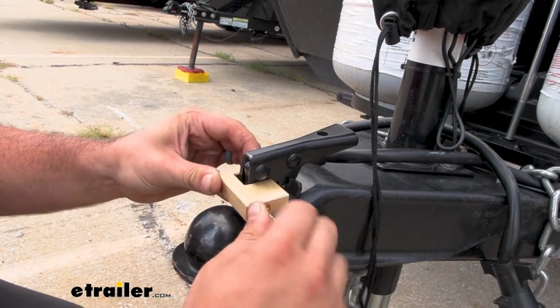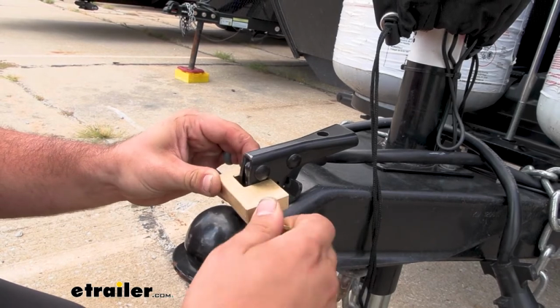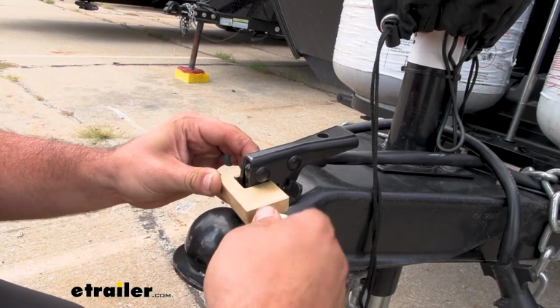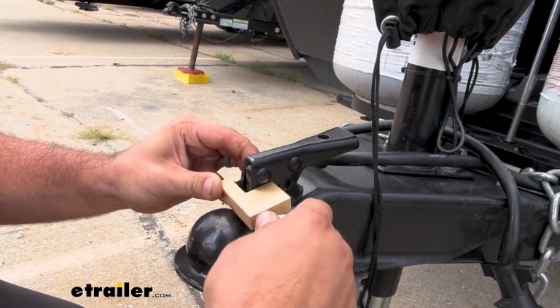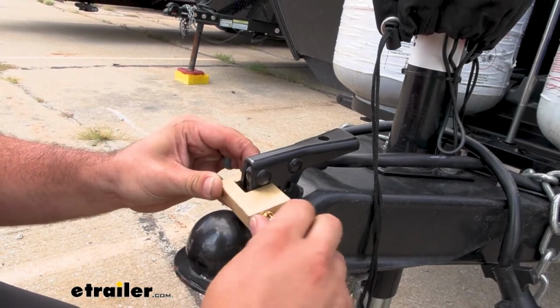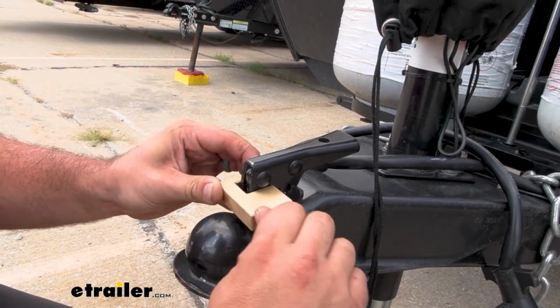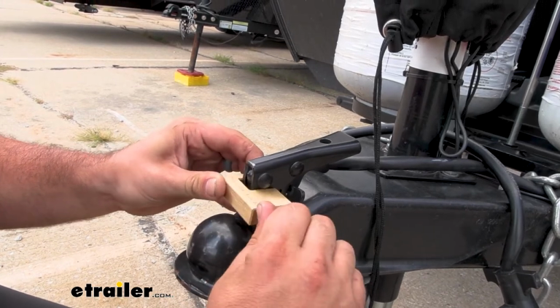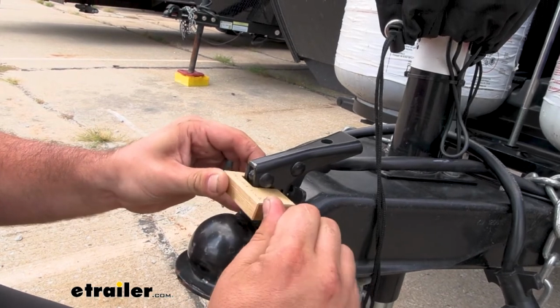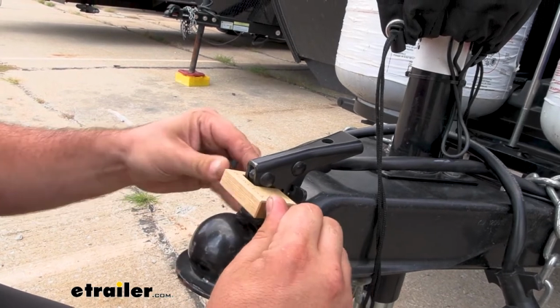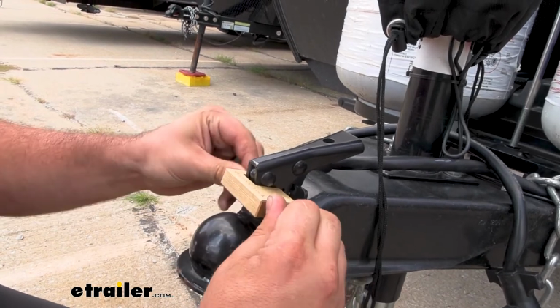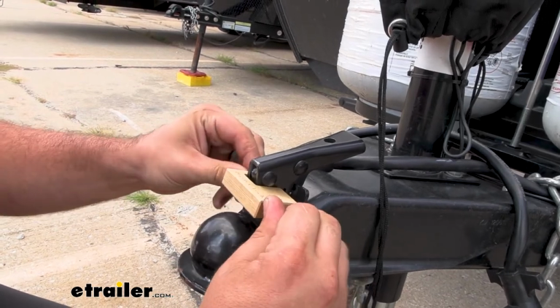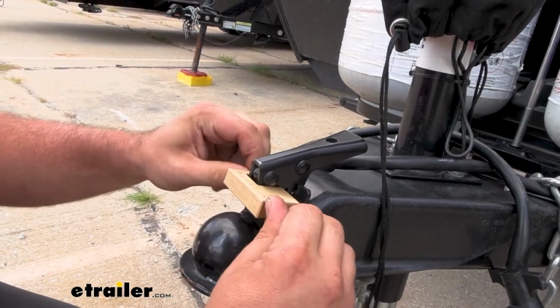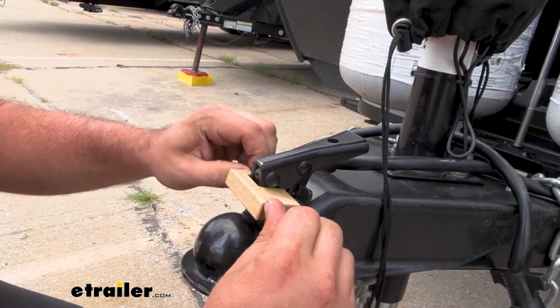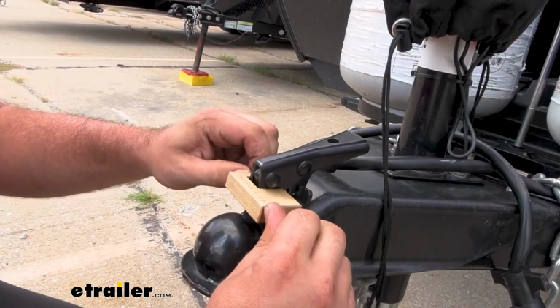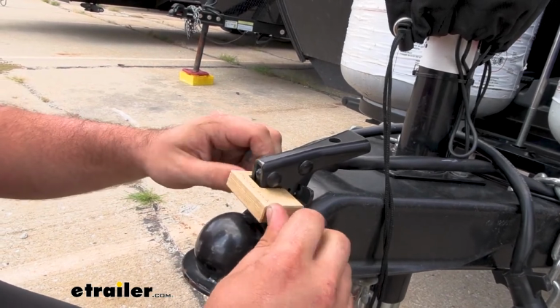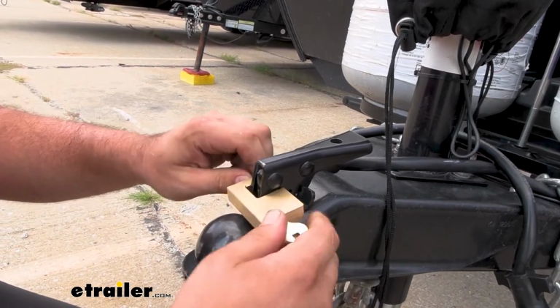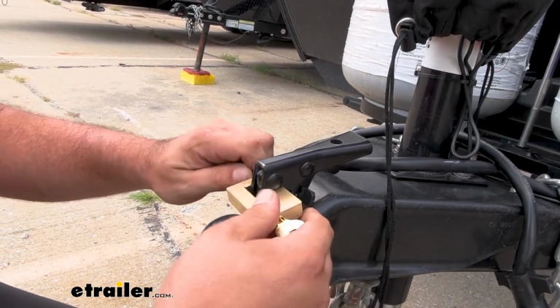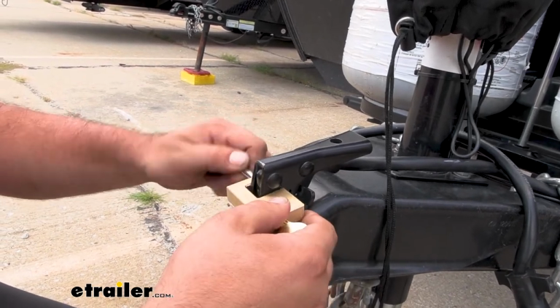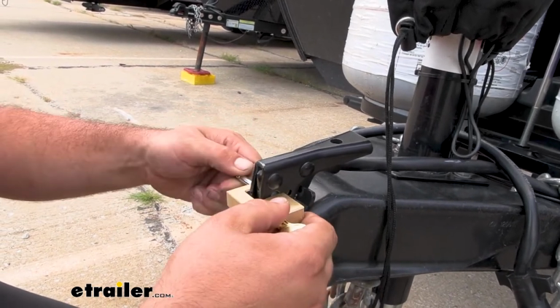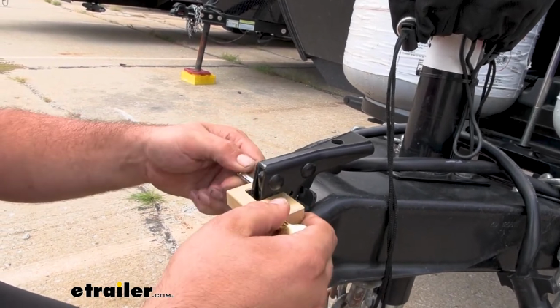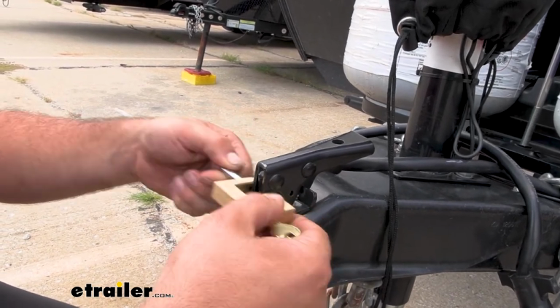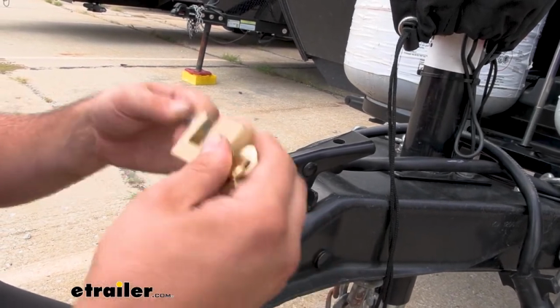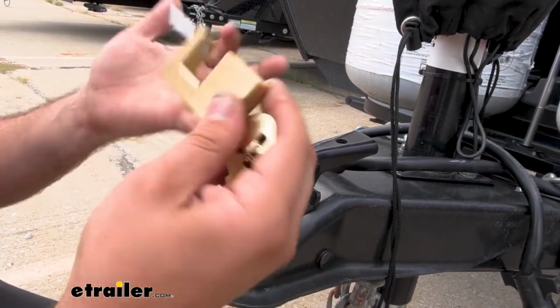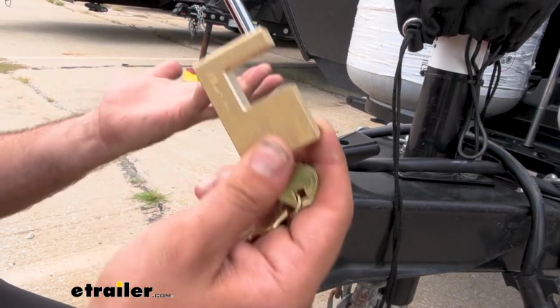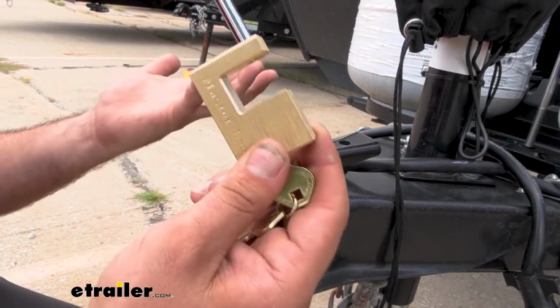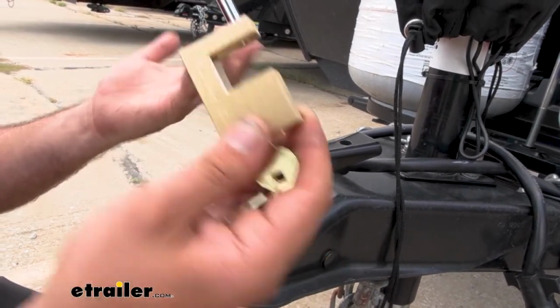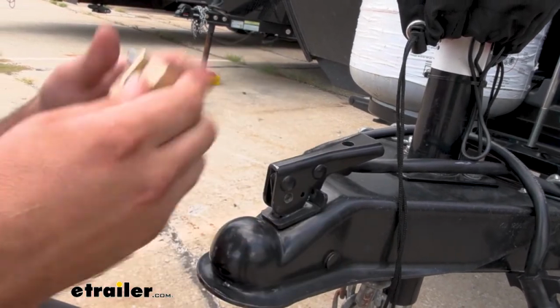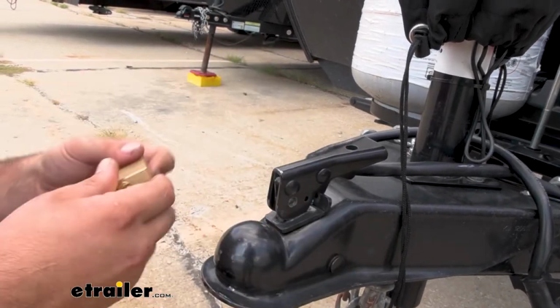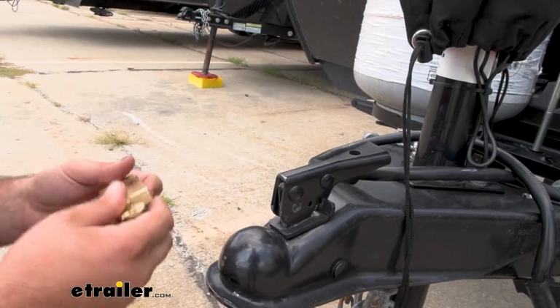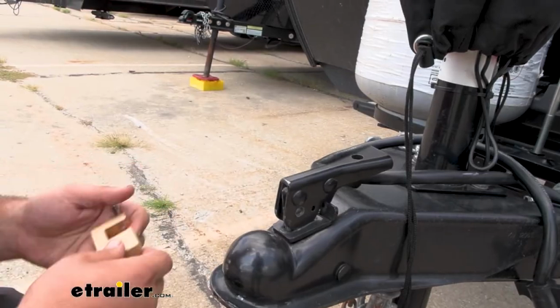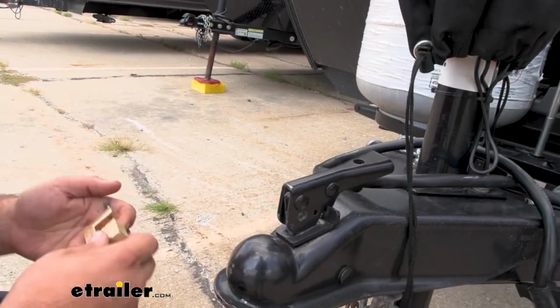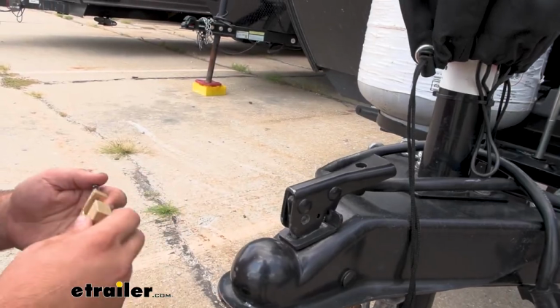As we open this up, the pin is going to simply slide out and we're ready to go.